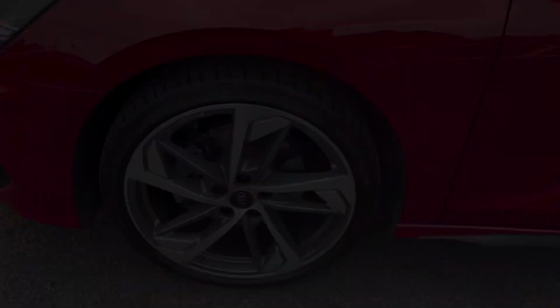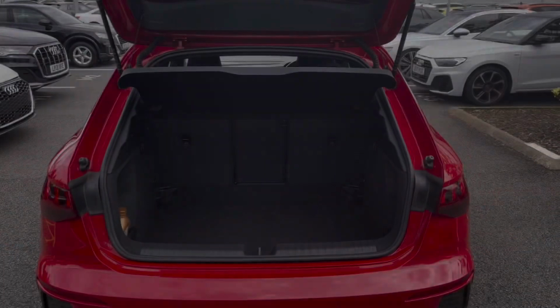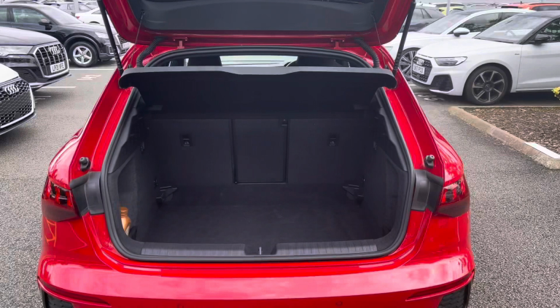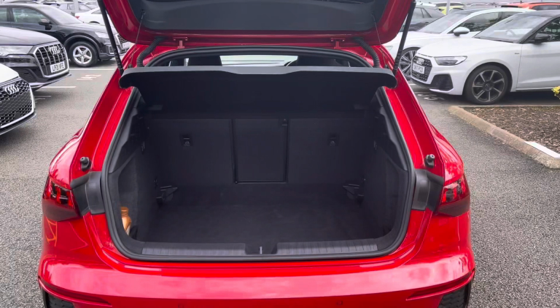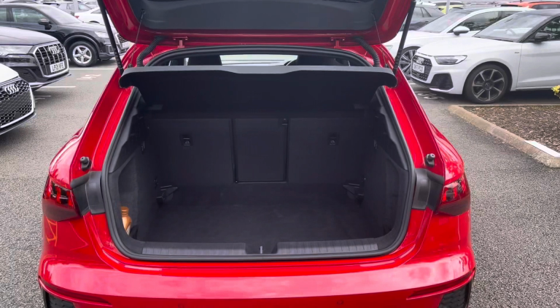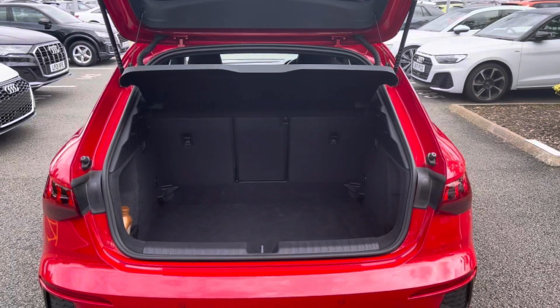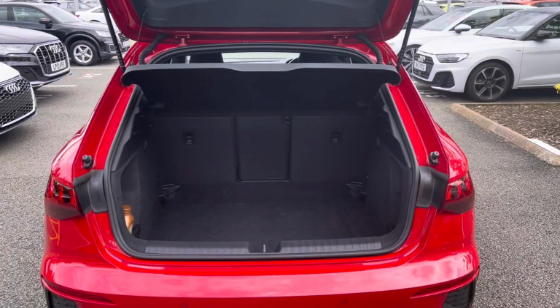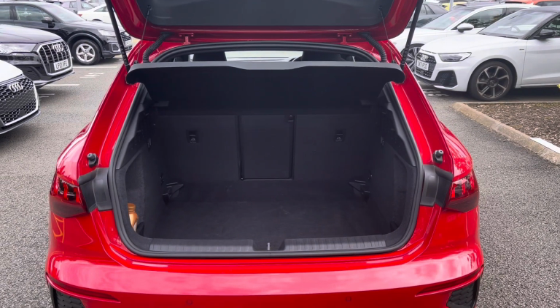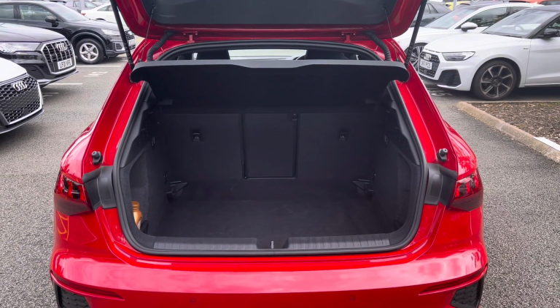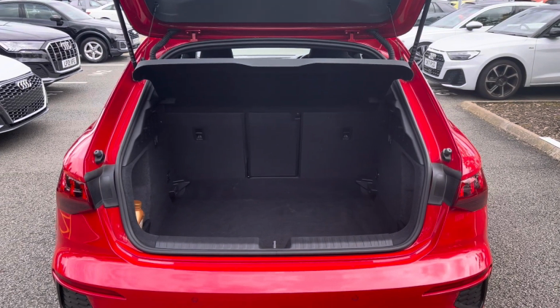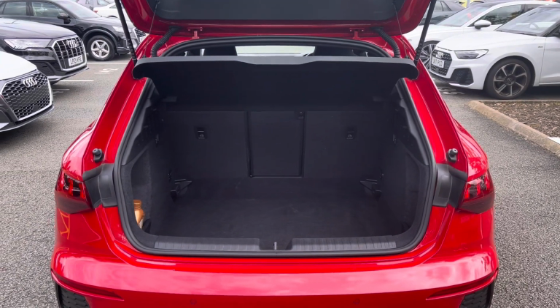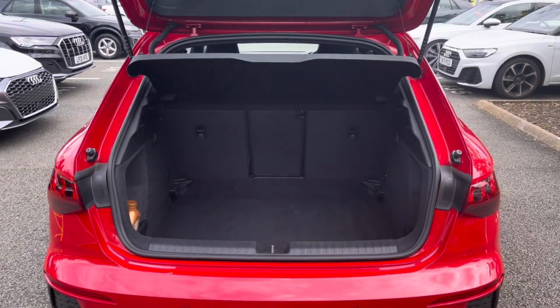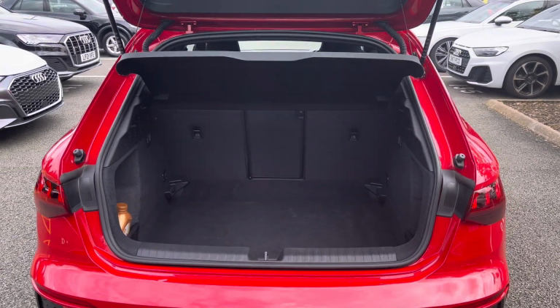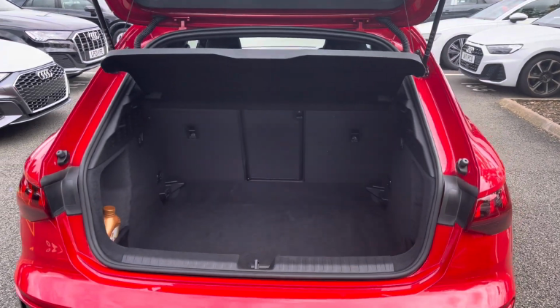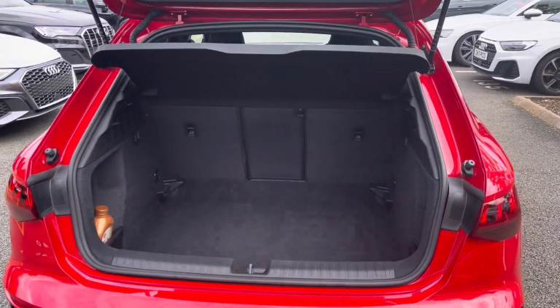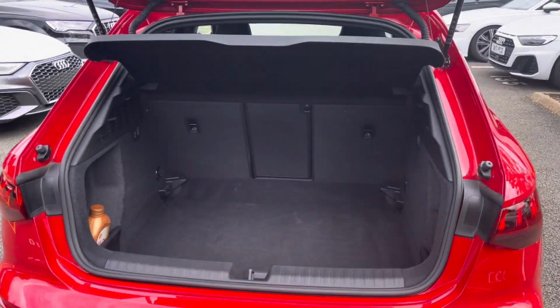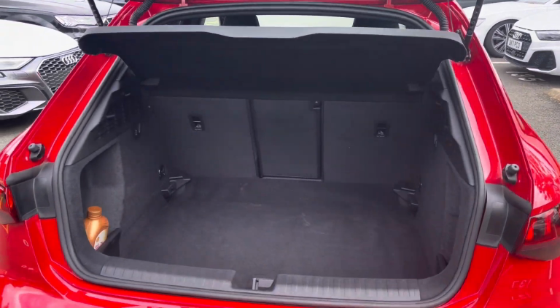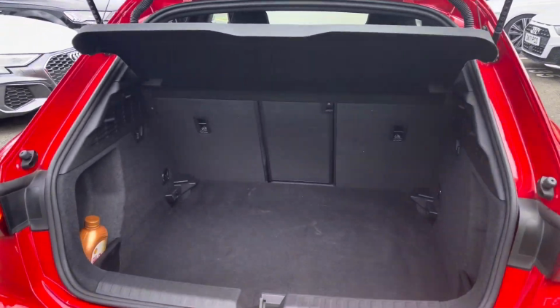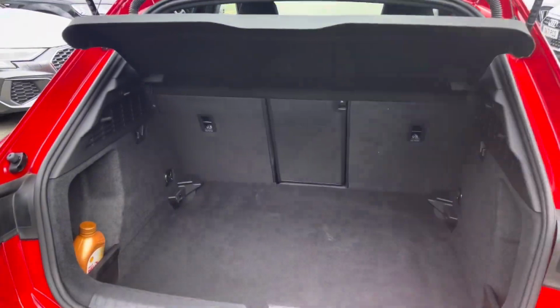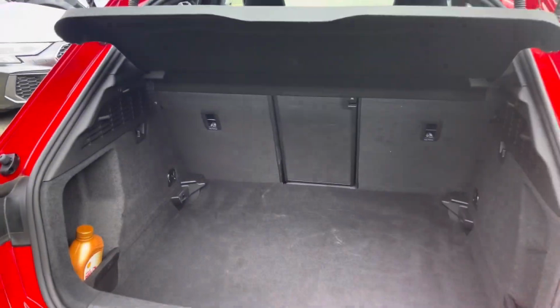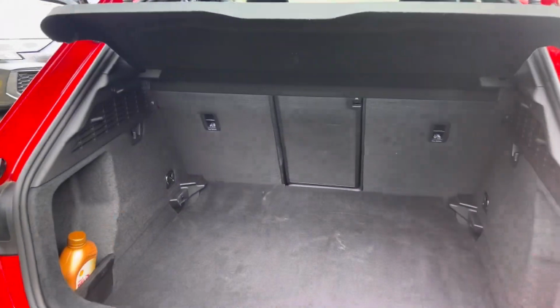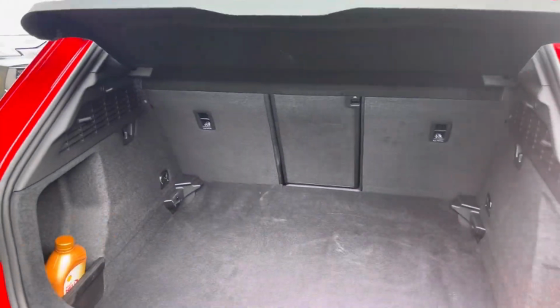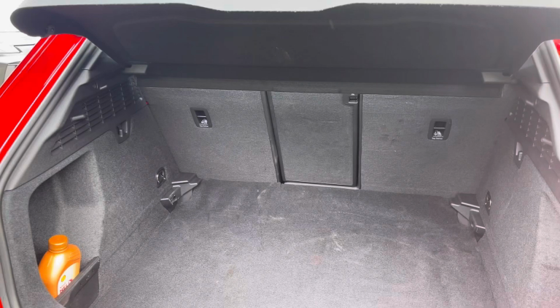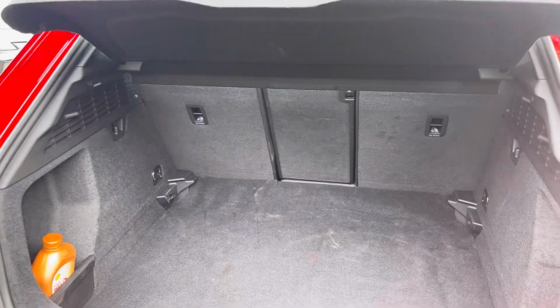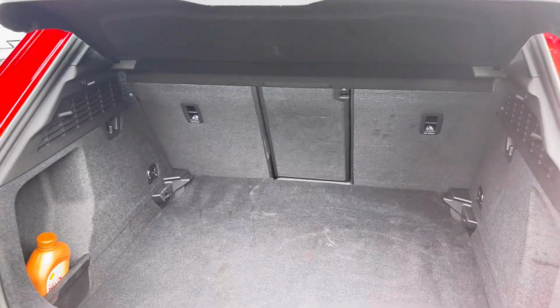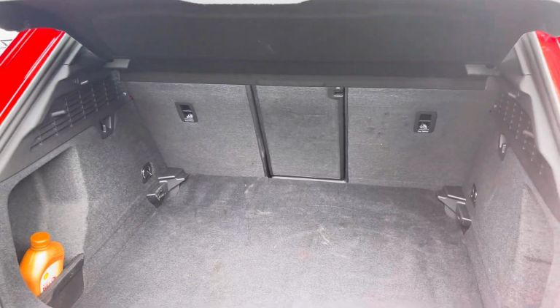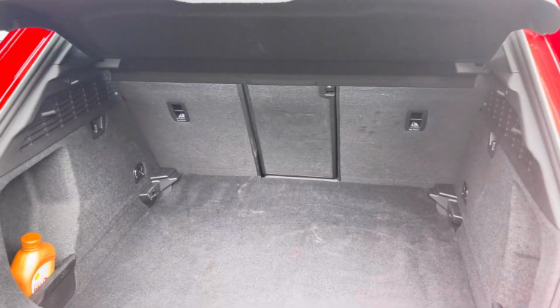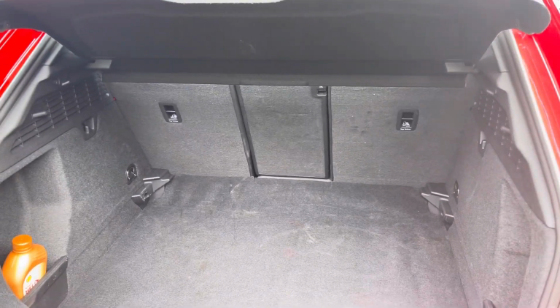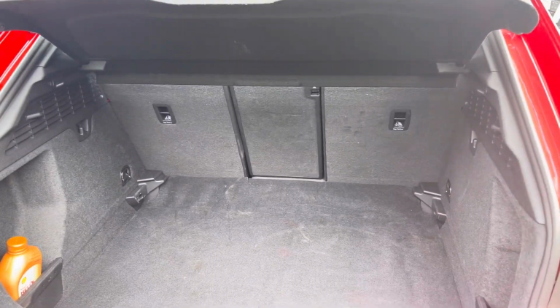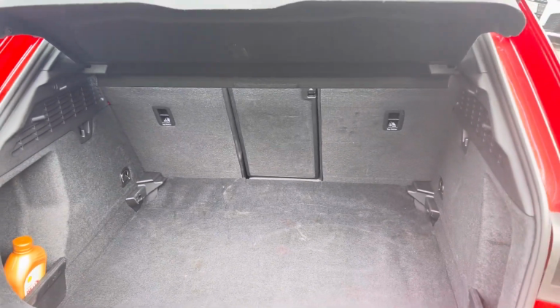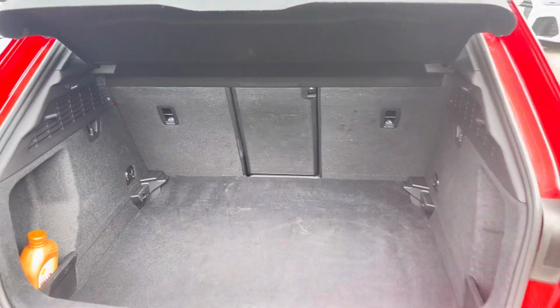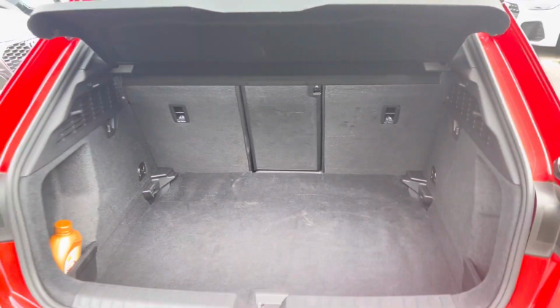Showing you the boot area, as you can see there is plenty of space for your everyday day-to-day needs.